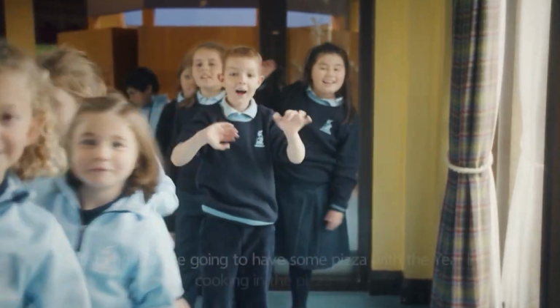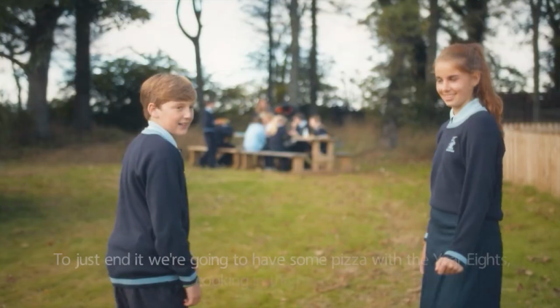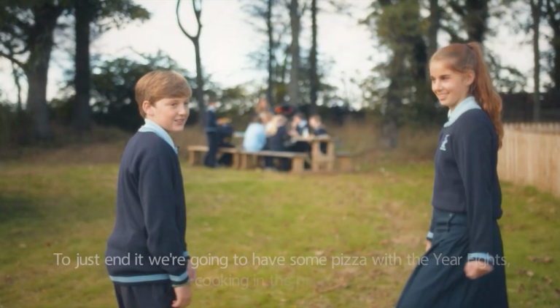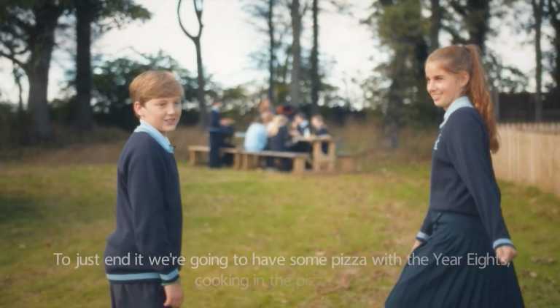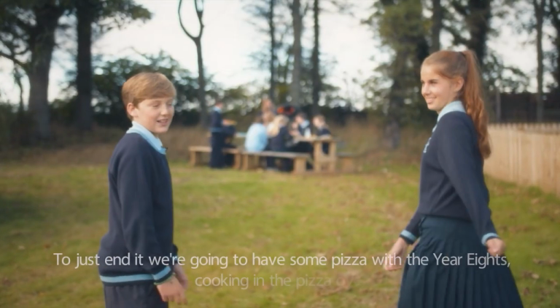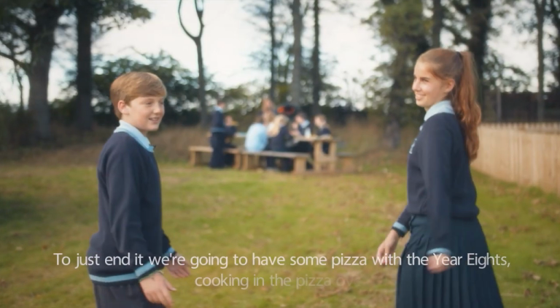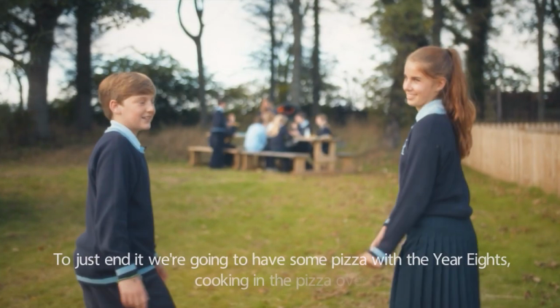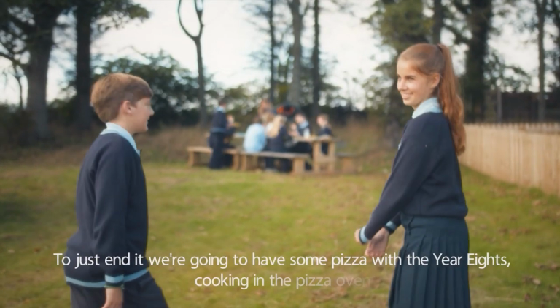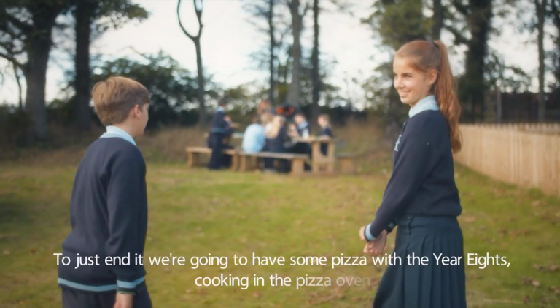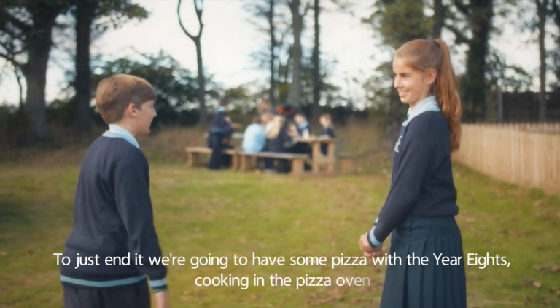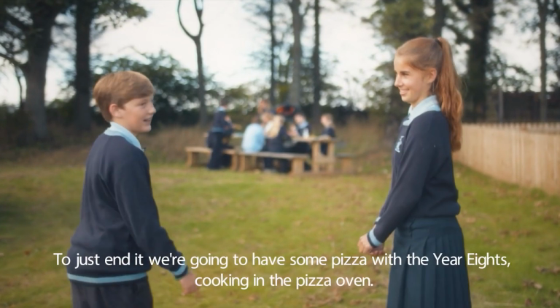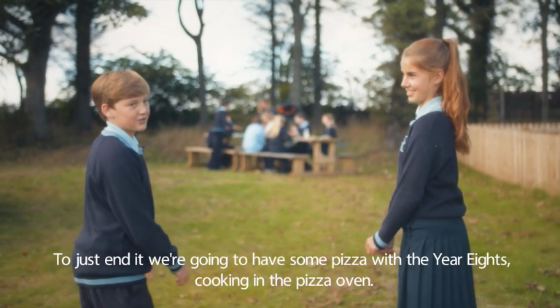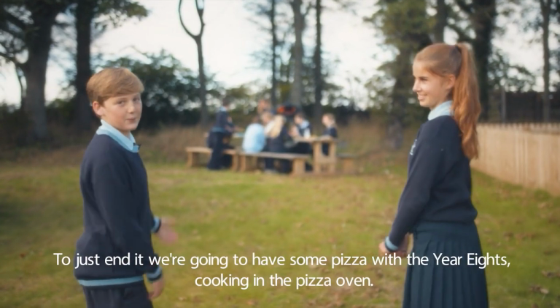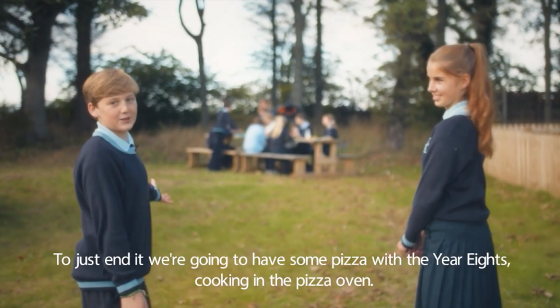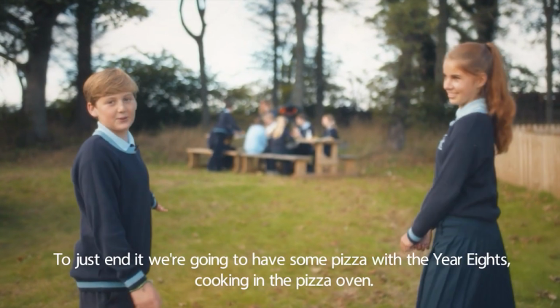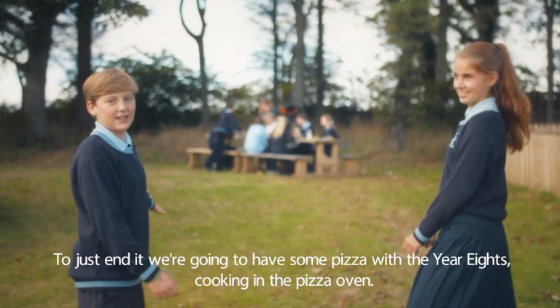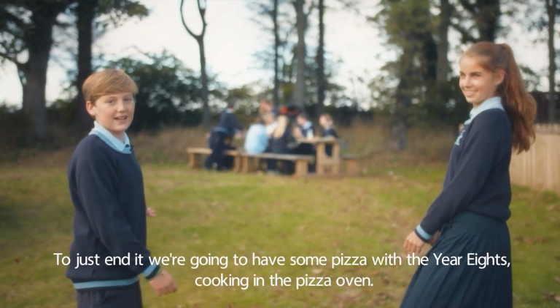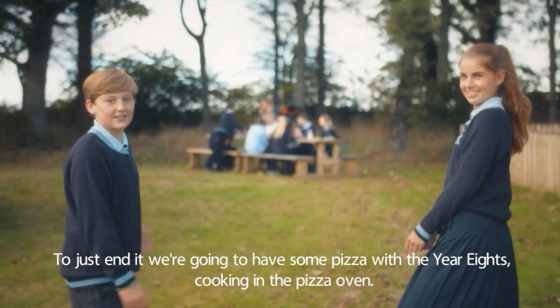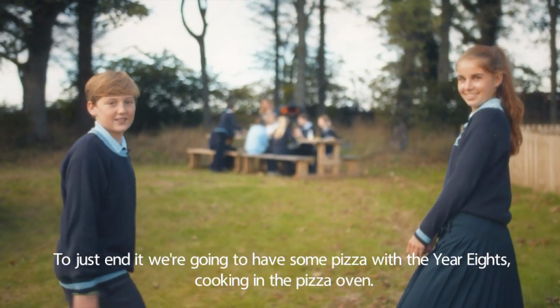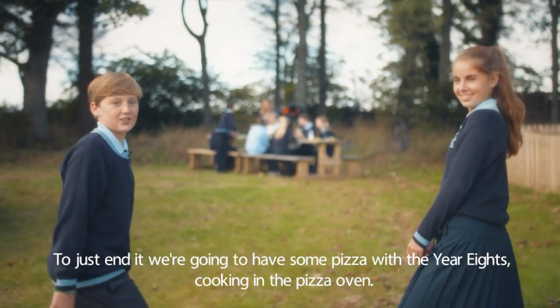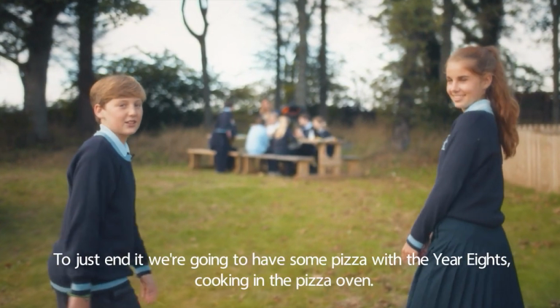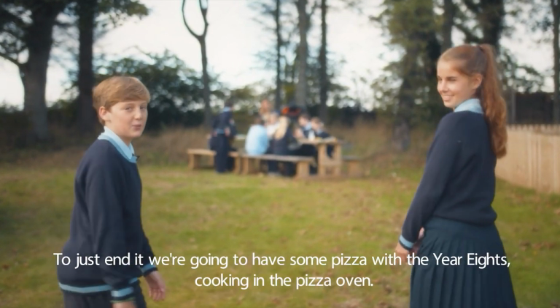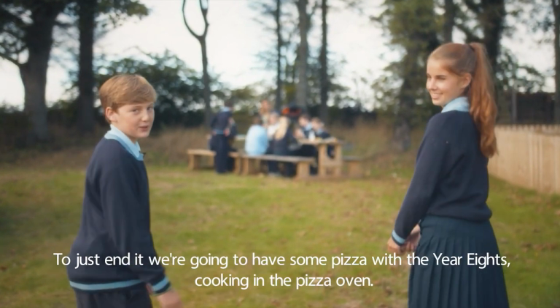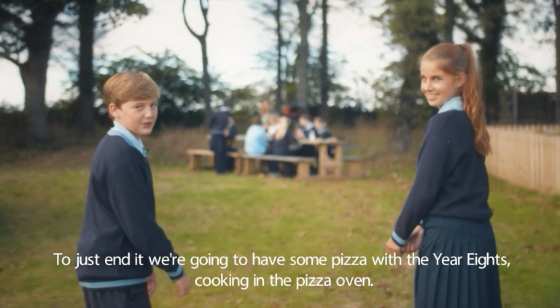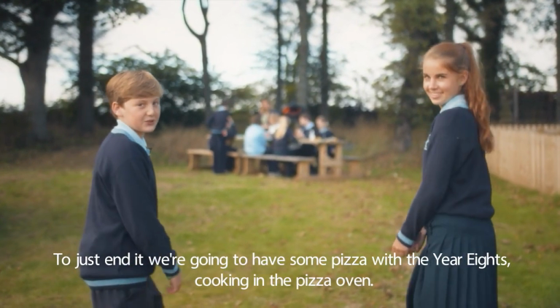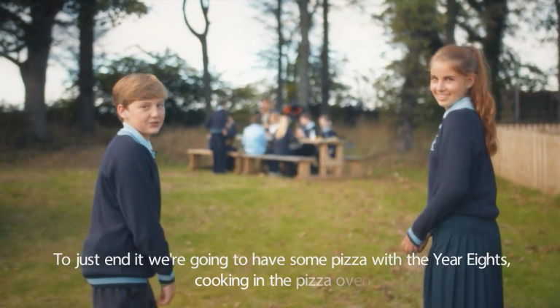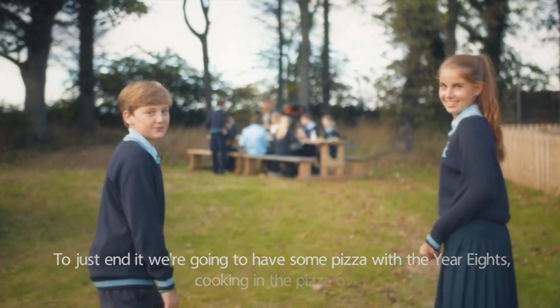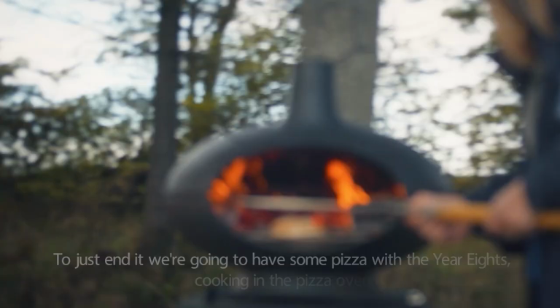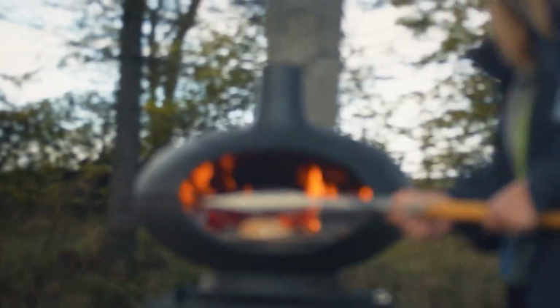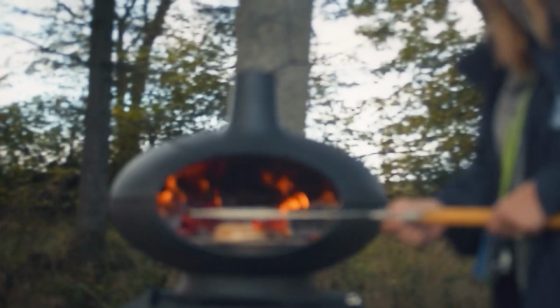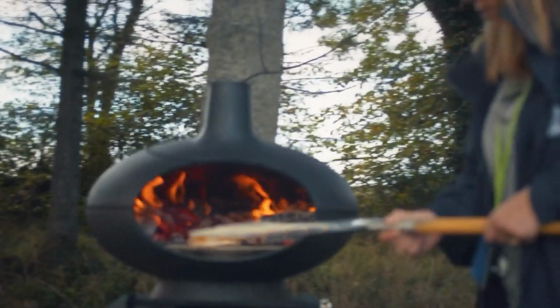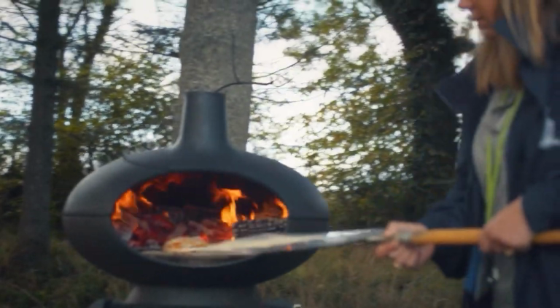And to just end it, we're going to have some pizza with the year eight cooking in the pizza oven.